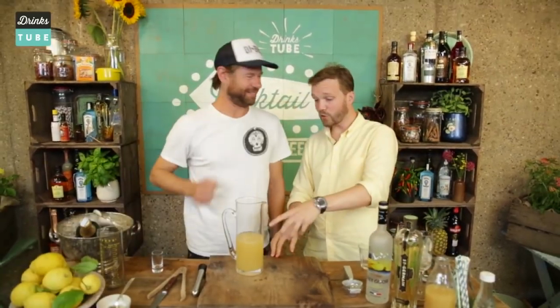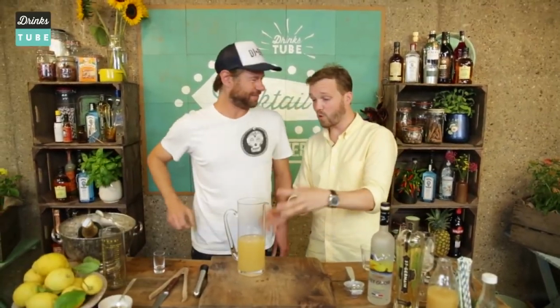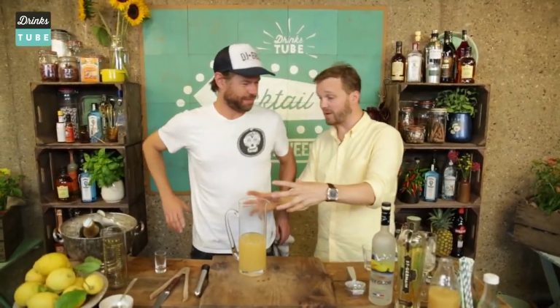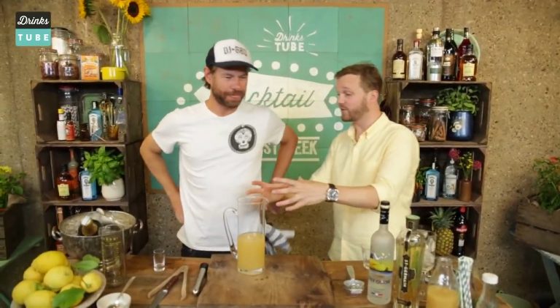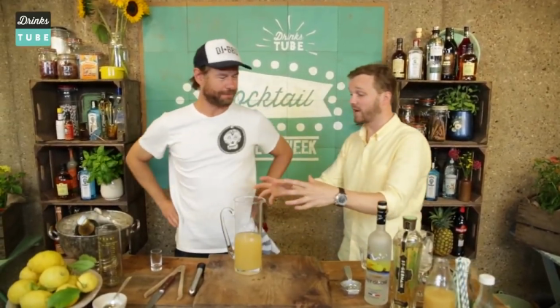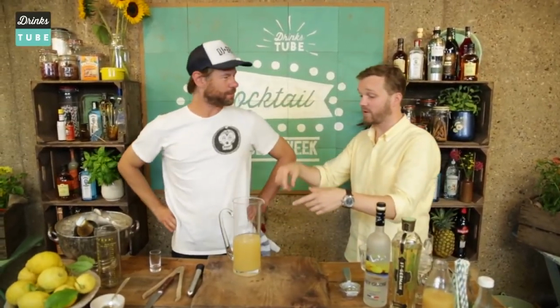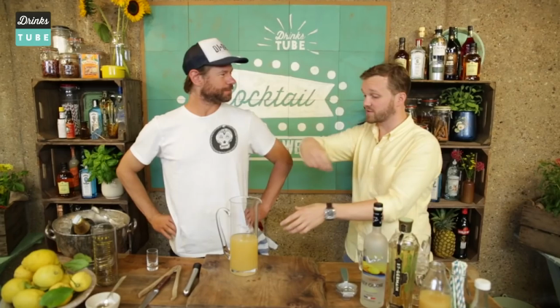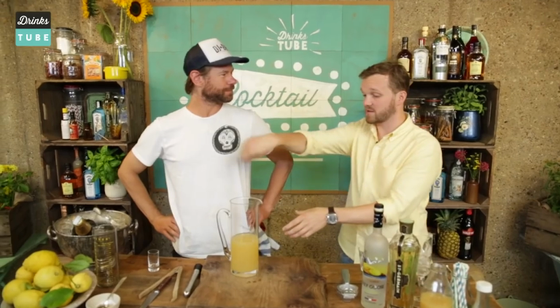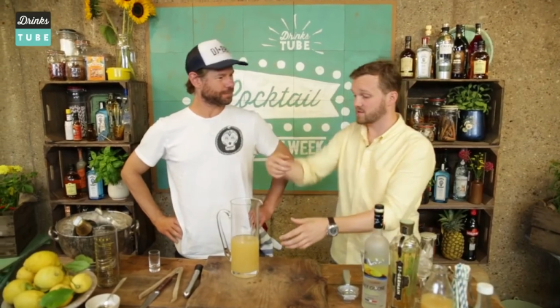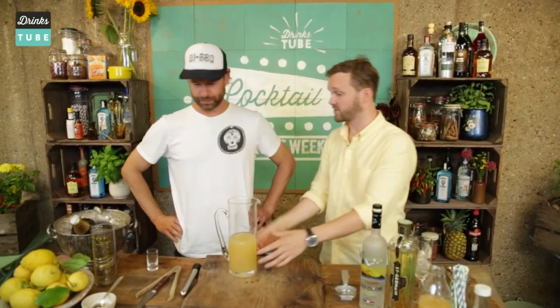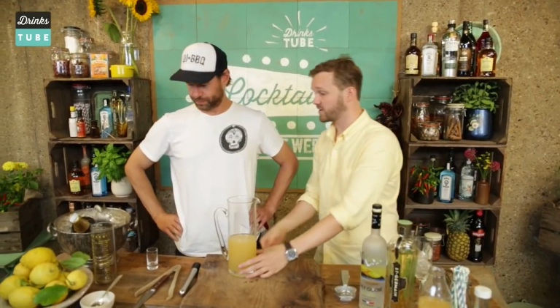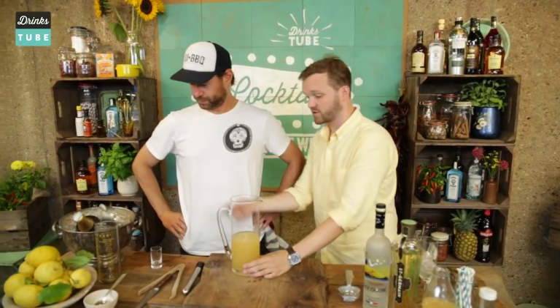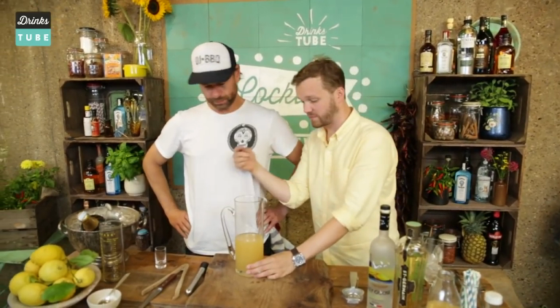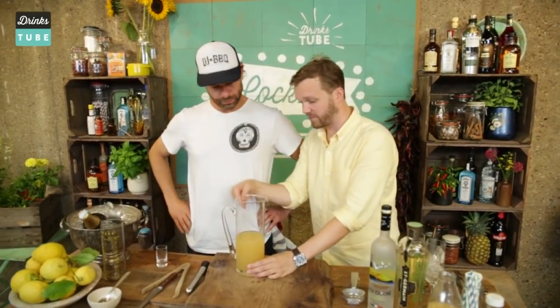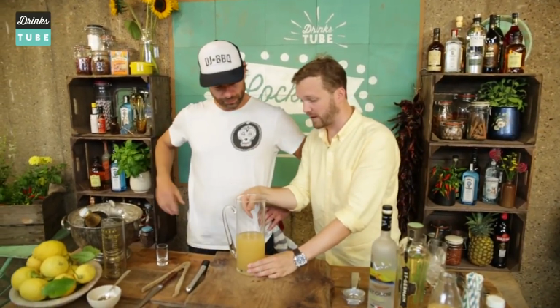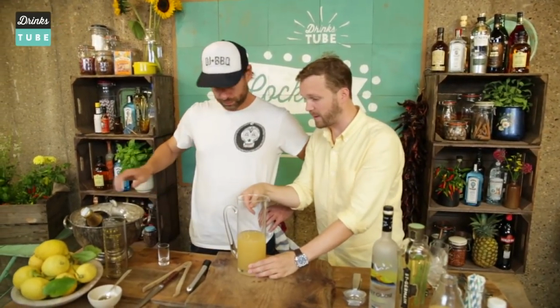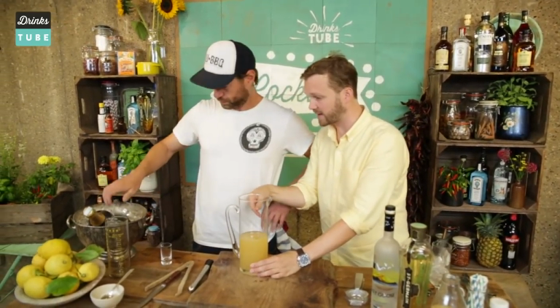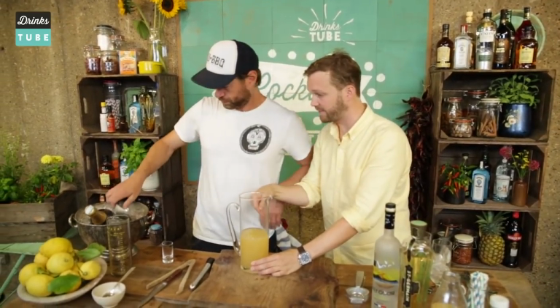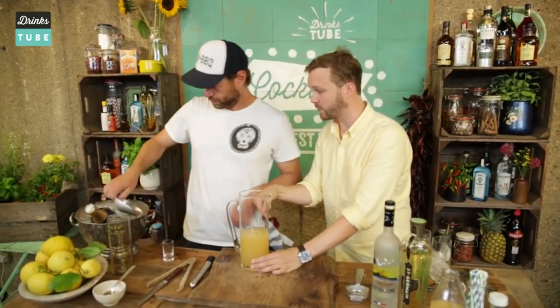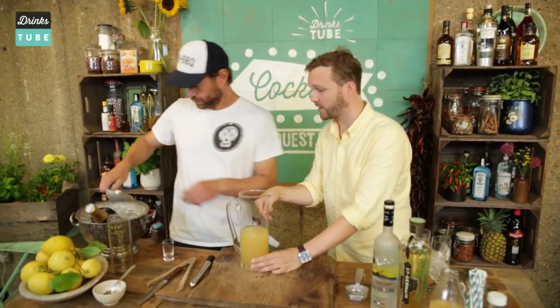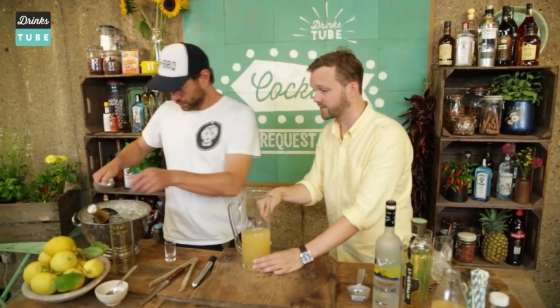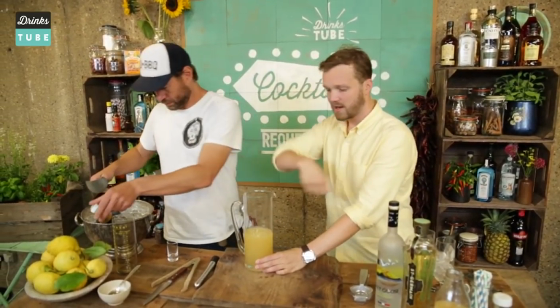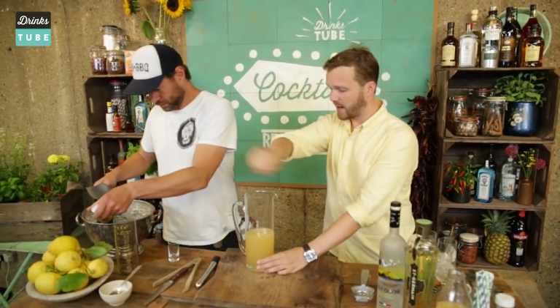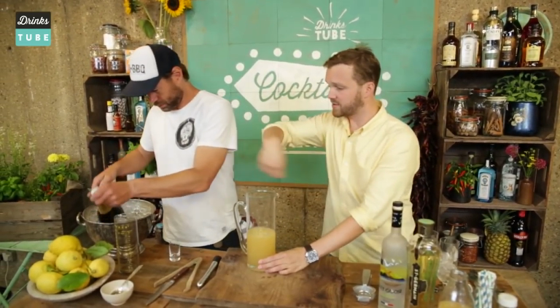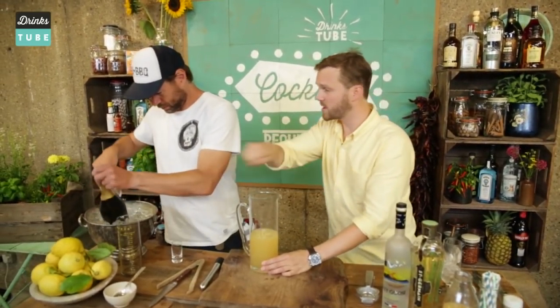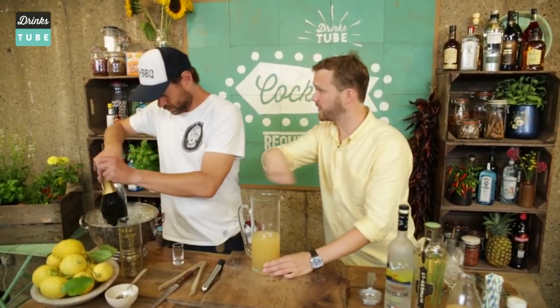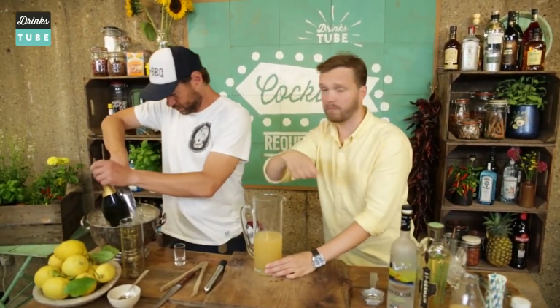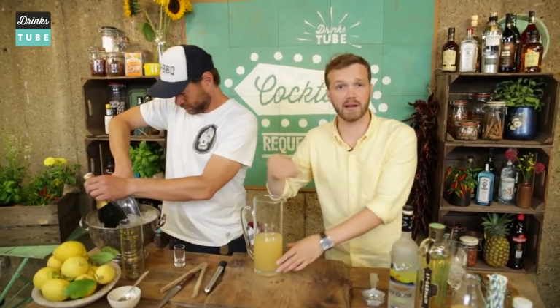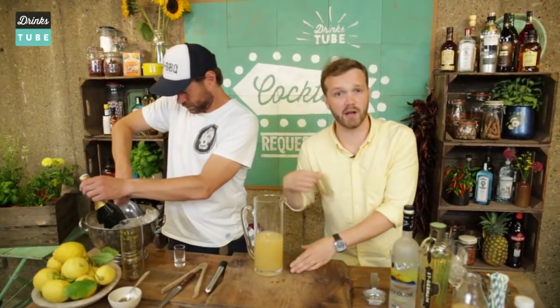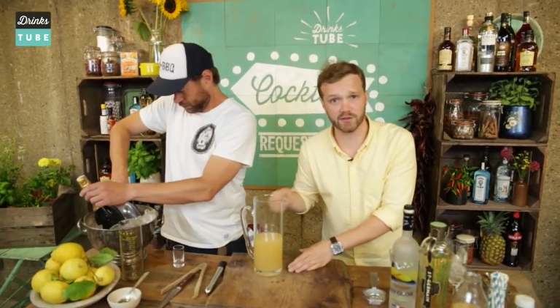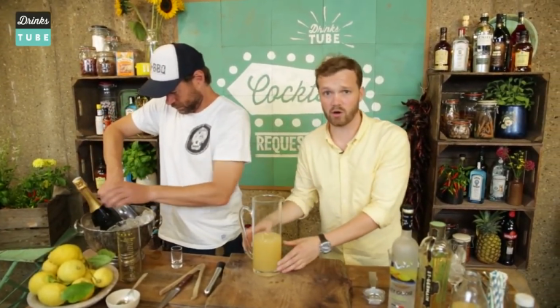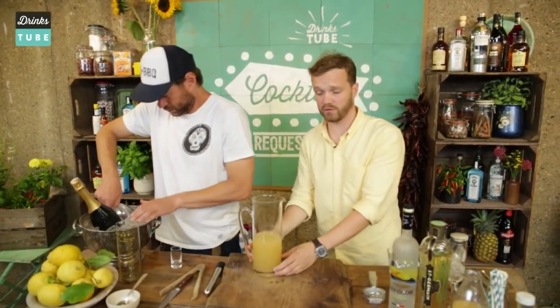So what we need to do now is just ice this up. Let's just fill that, pack it full of ice and just stir it down to make it nice and cold.